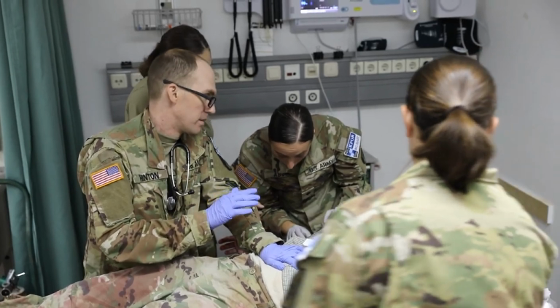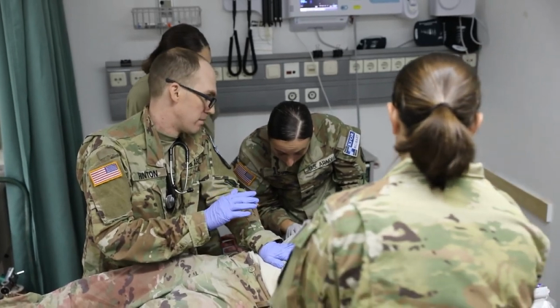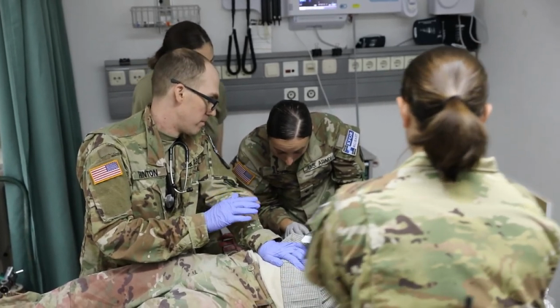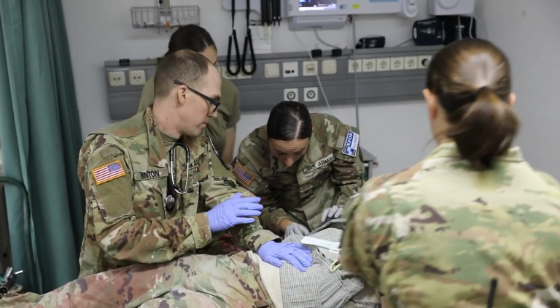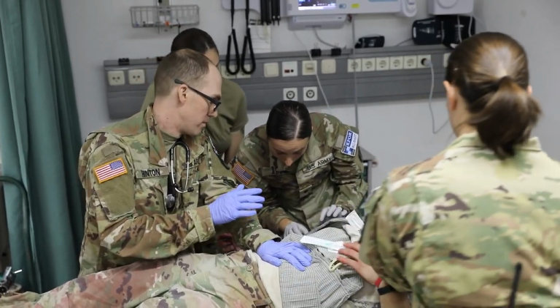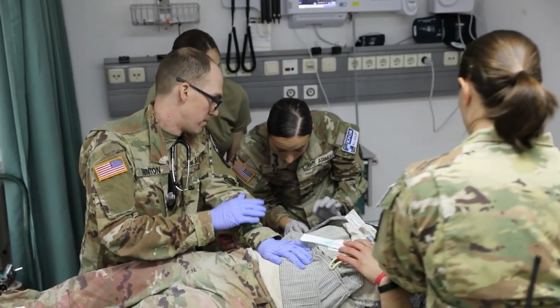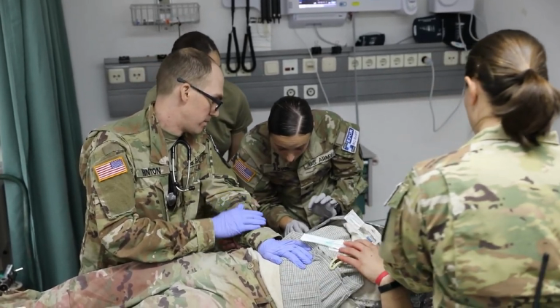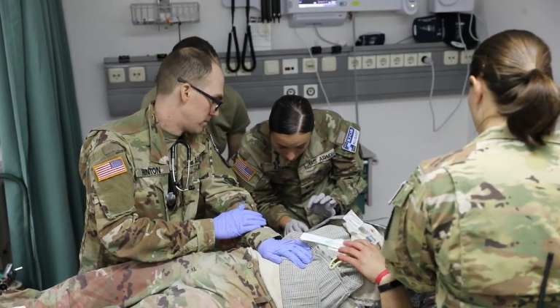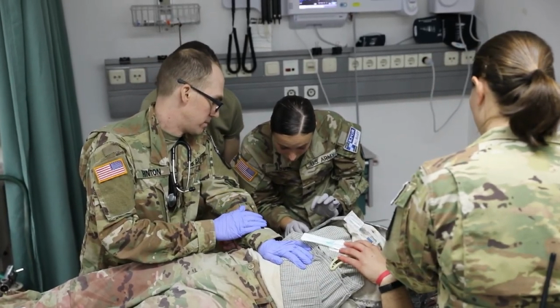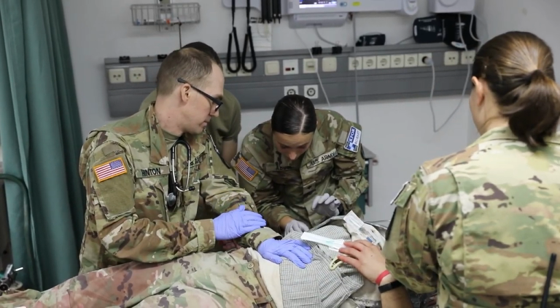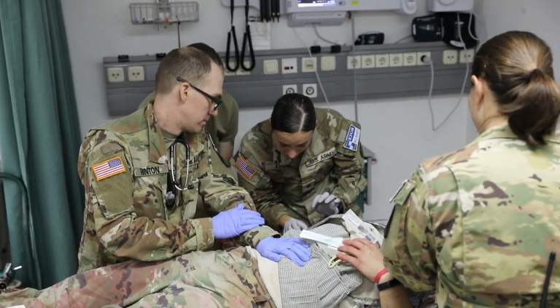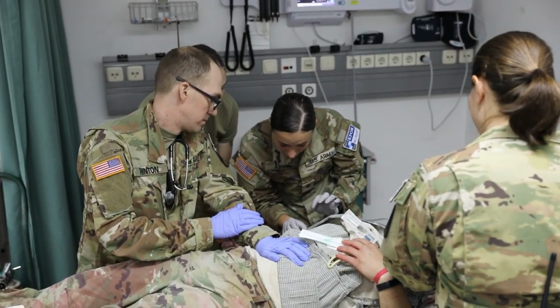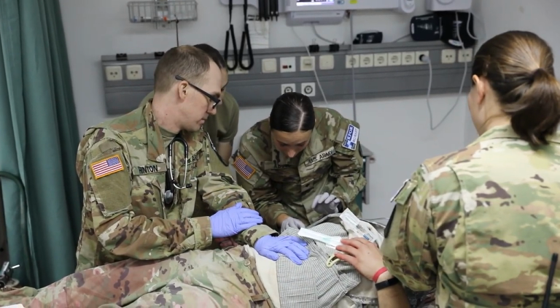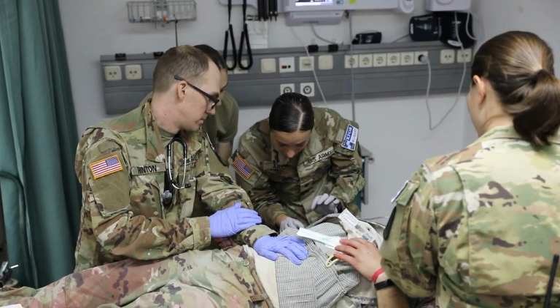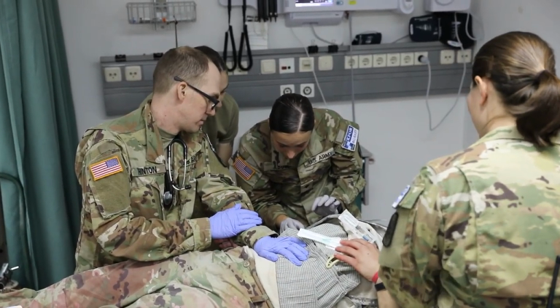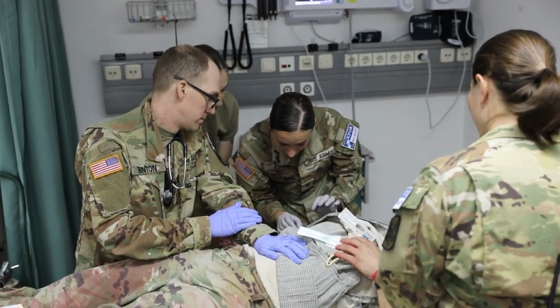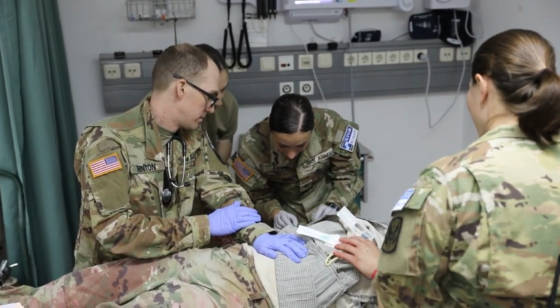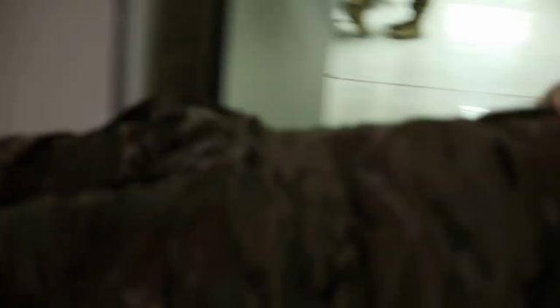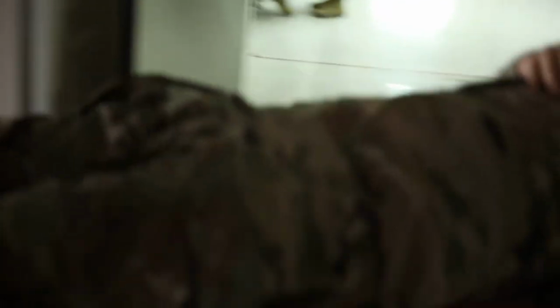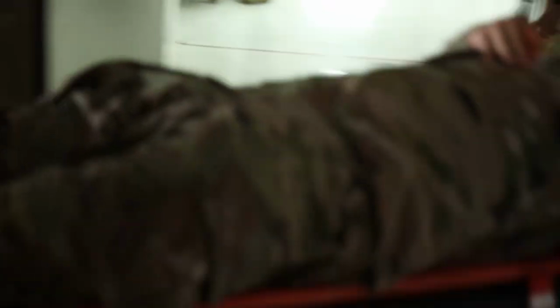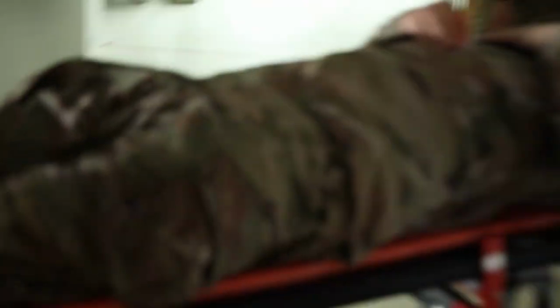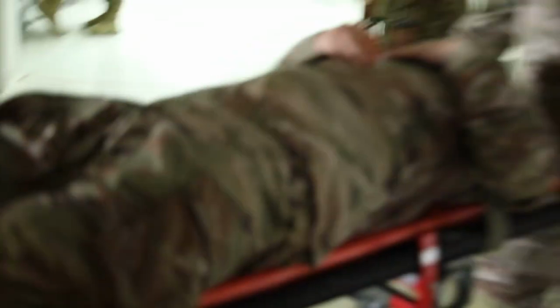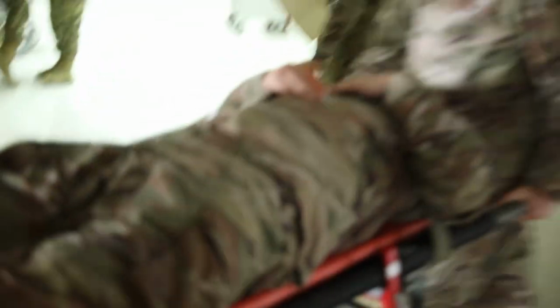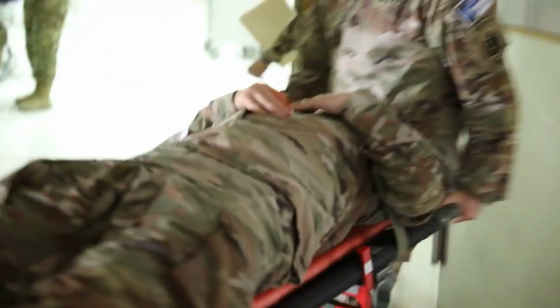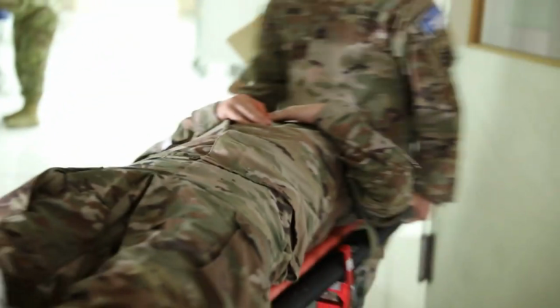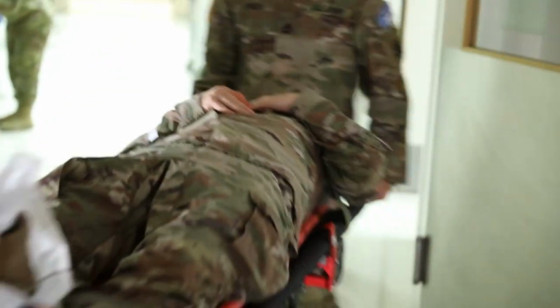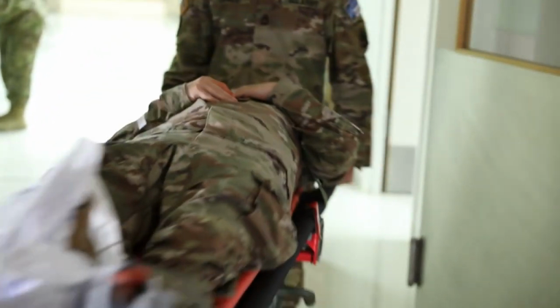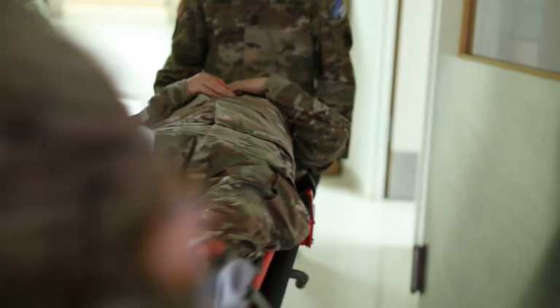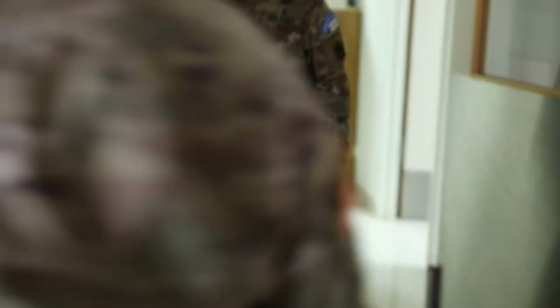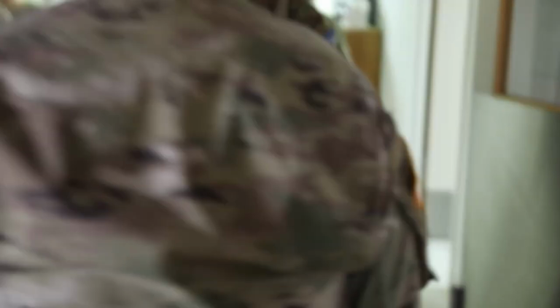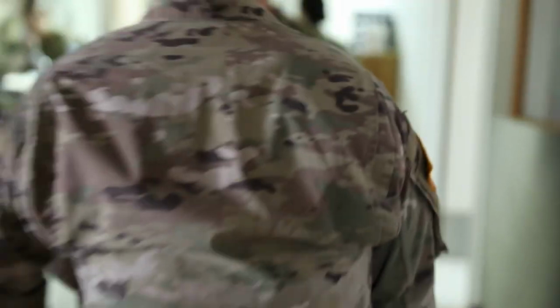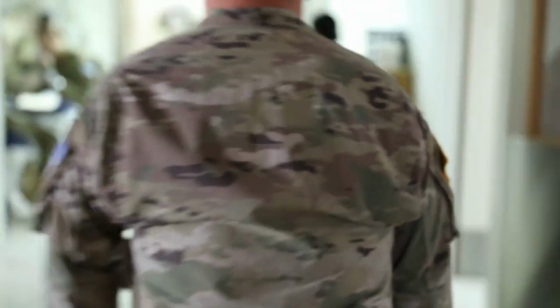You can really never know what's going to happen, so you just have to do a lot of training and get ready for anything.